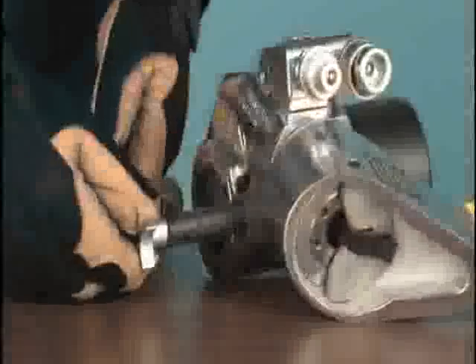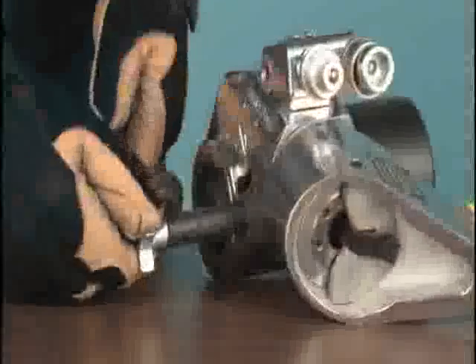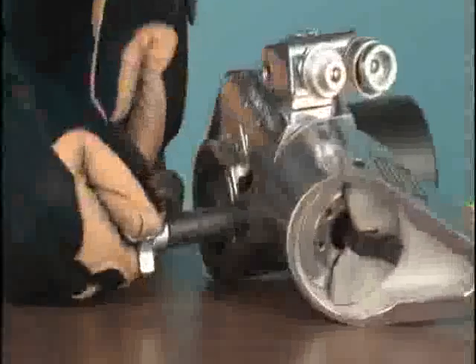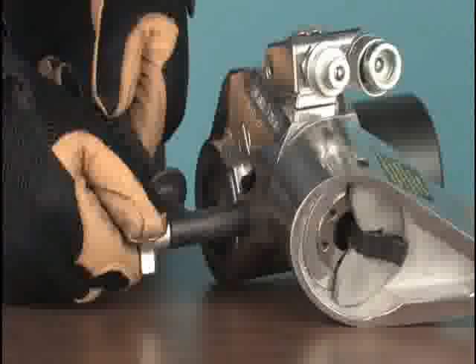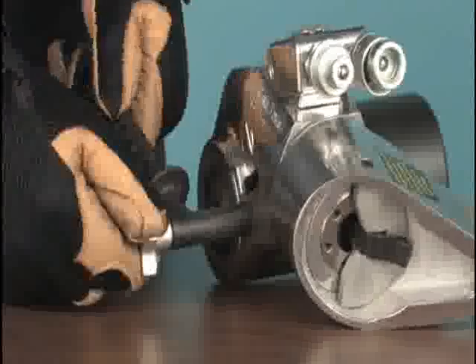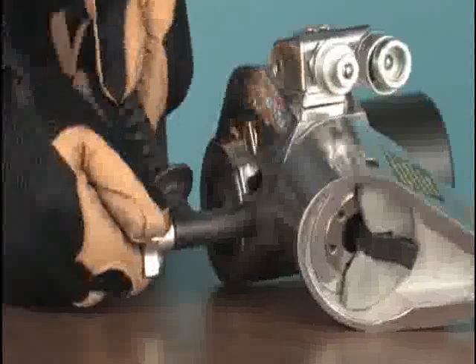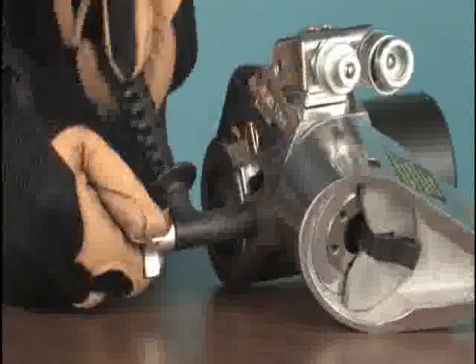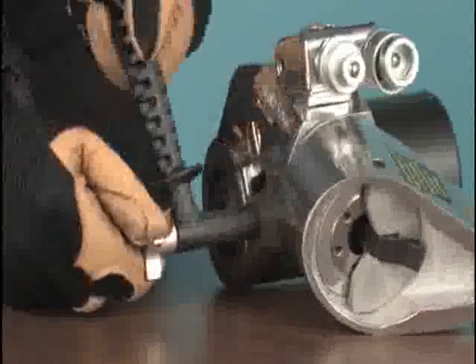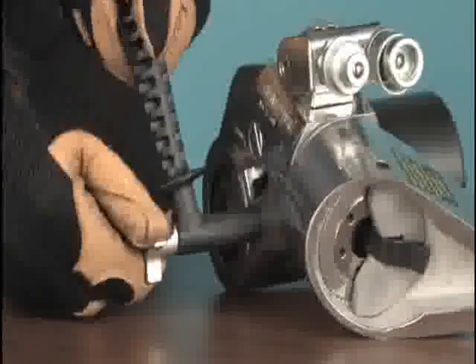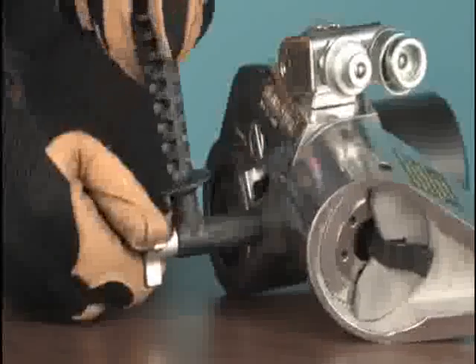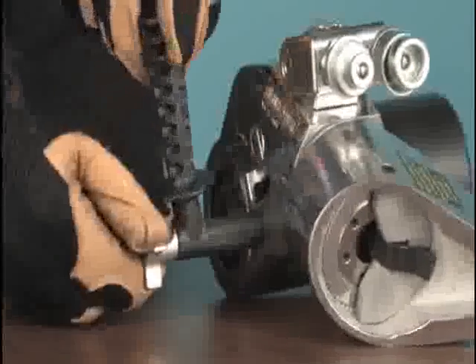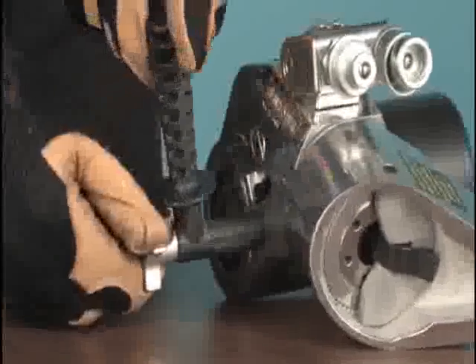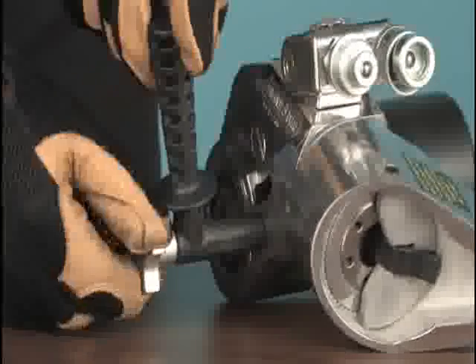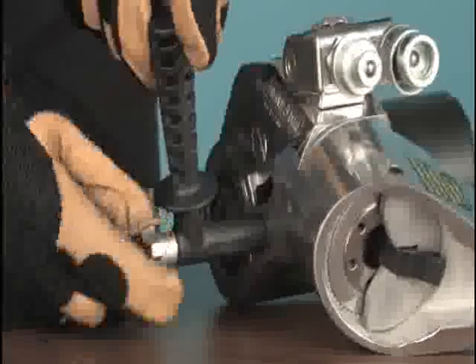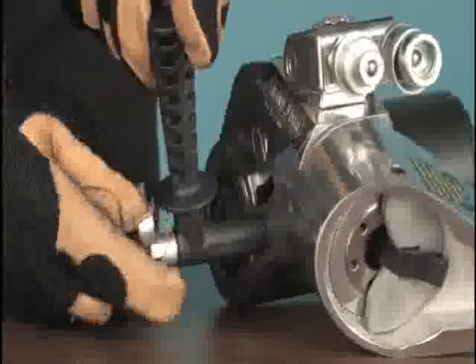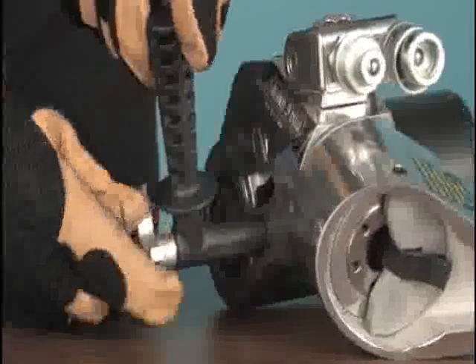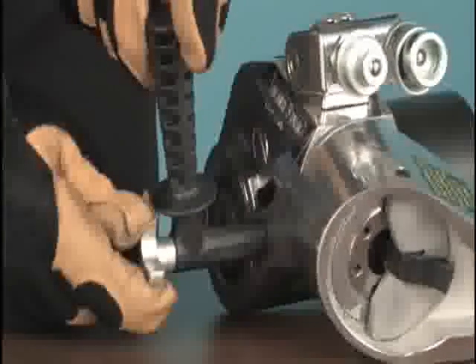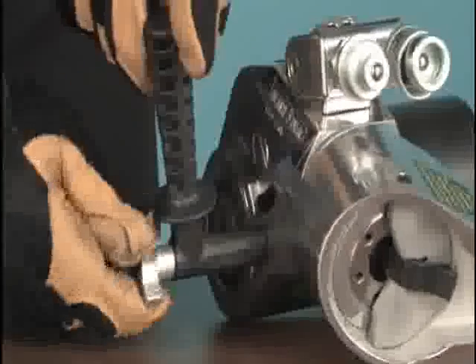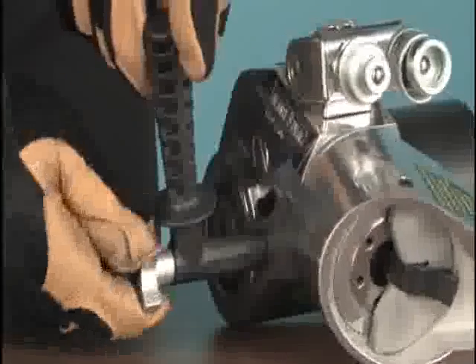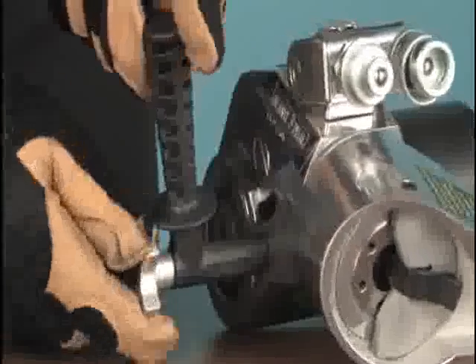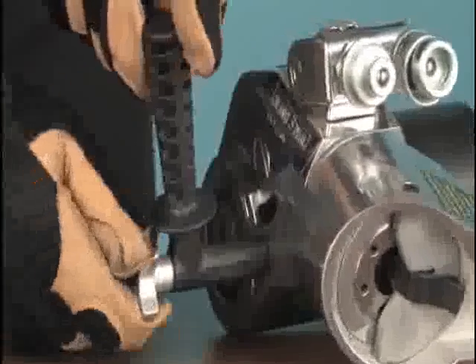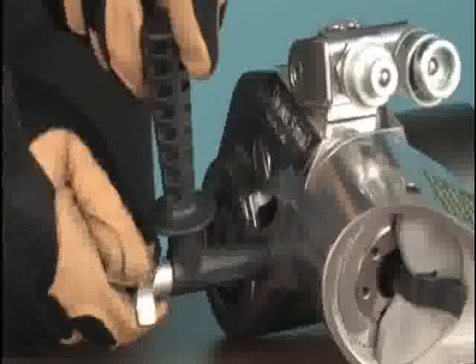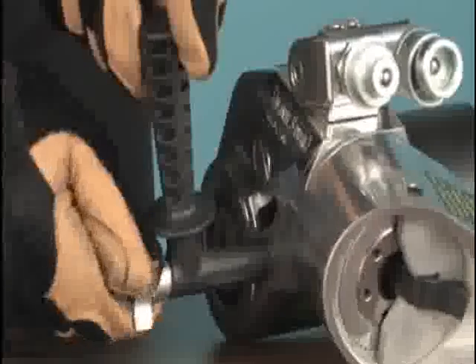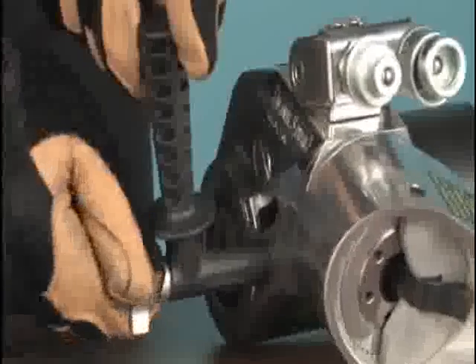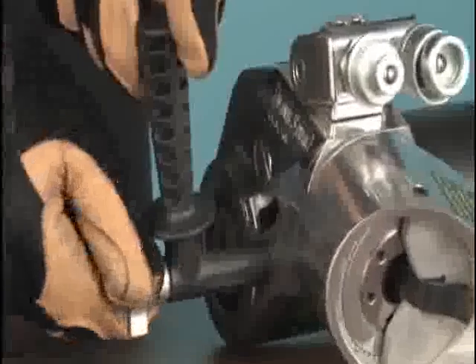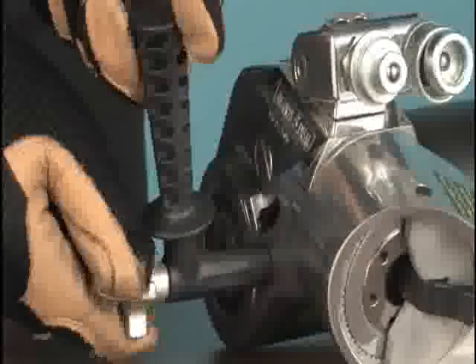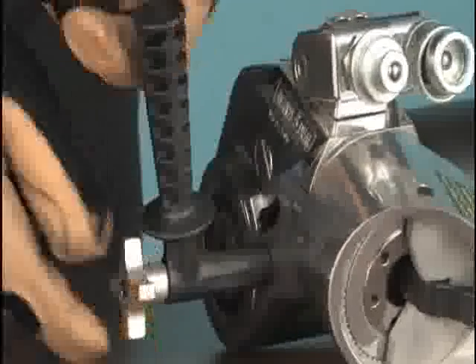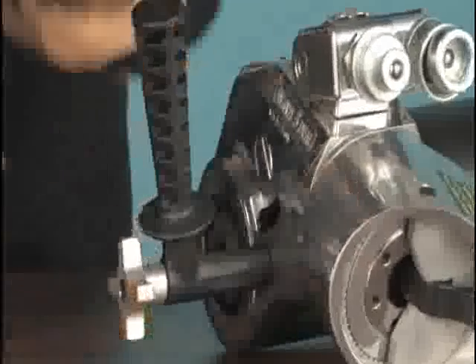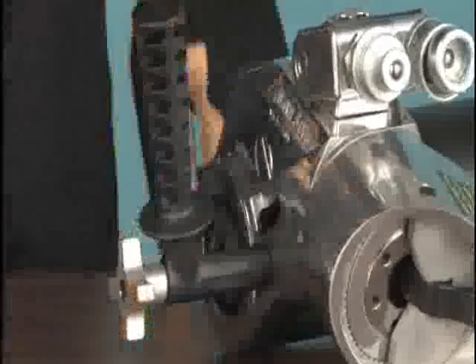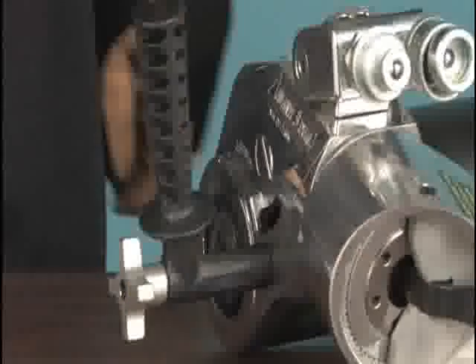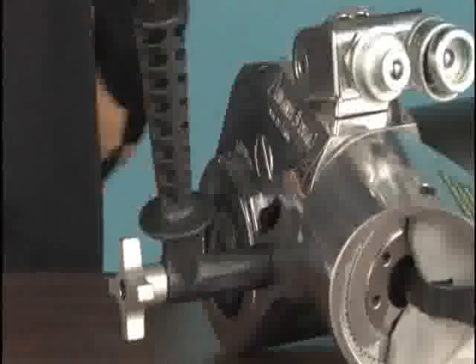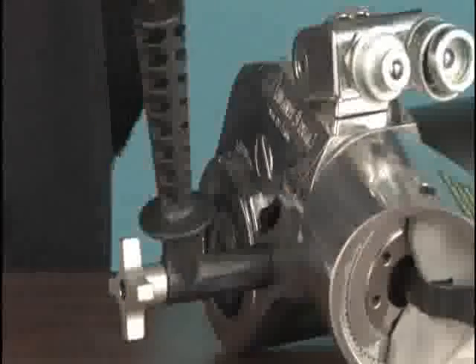Once the drive is in the correct orientation, reposition the safety handle before proceeding.